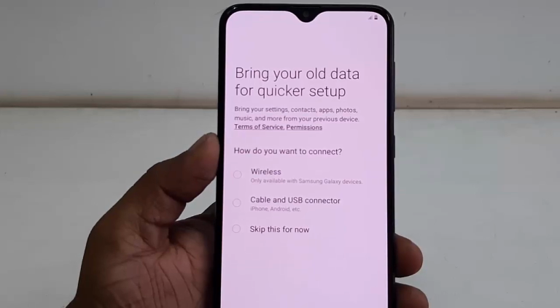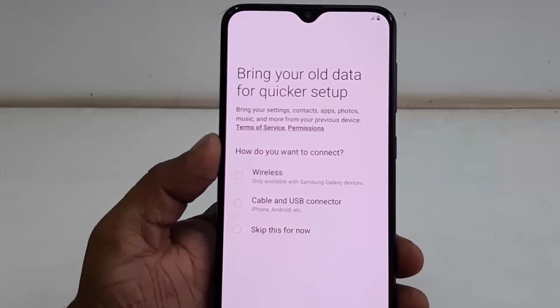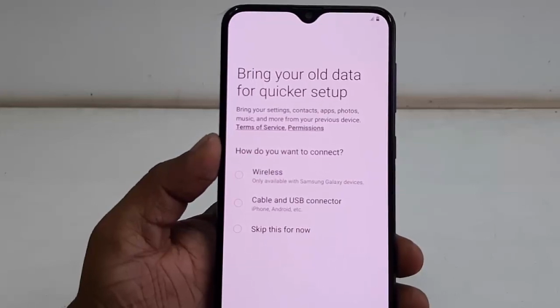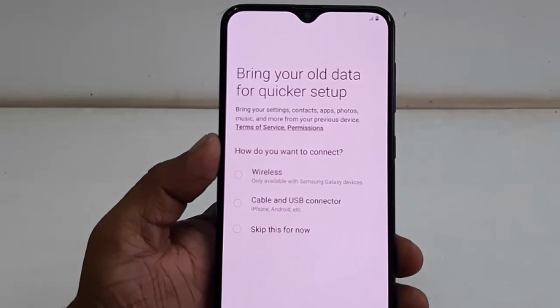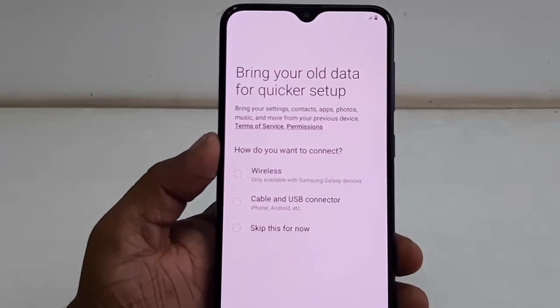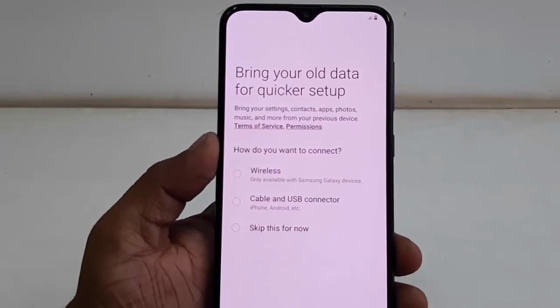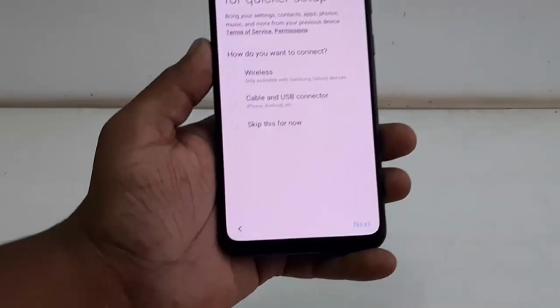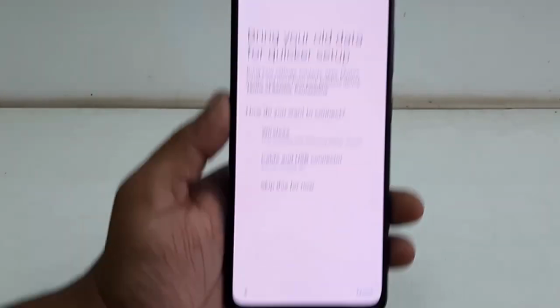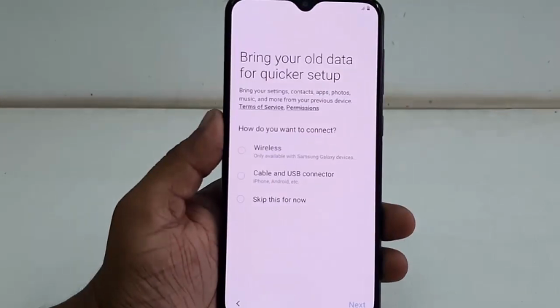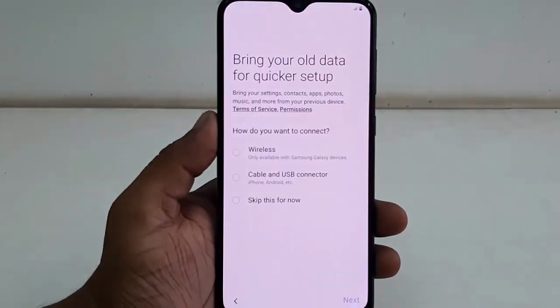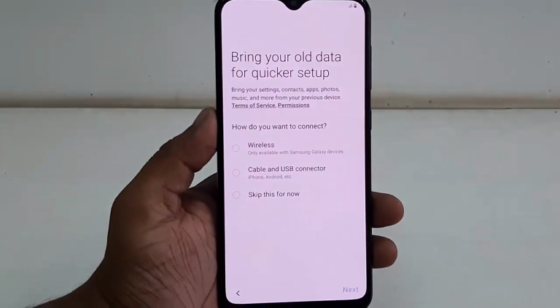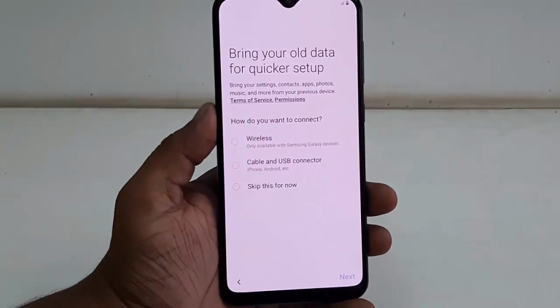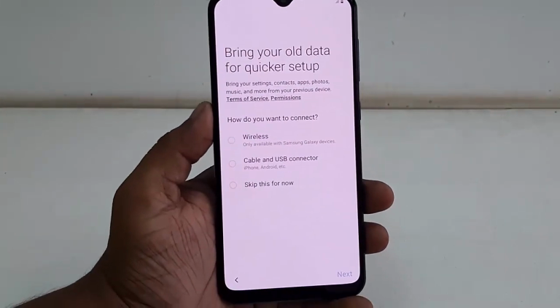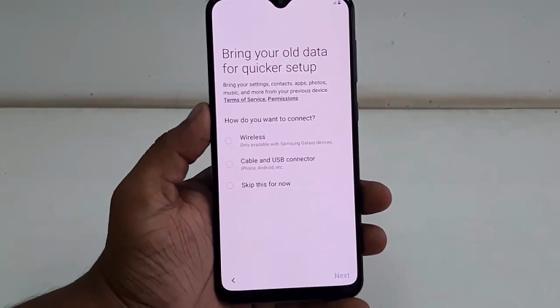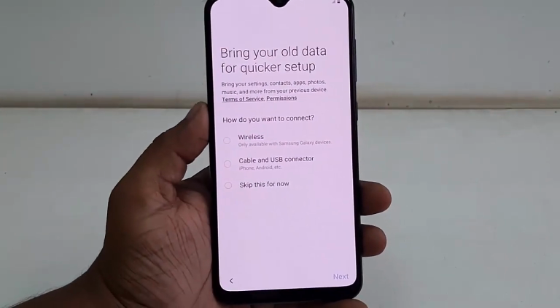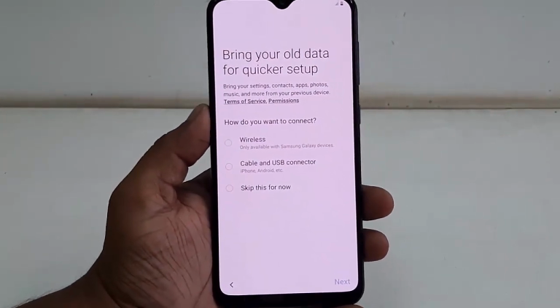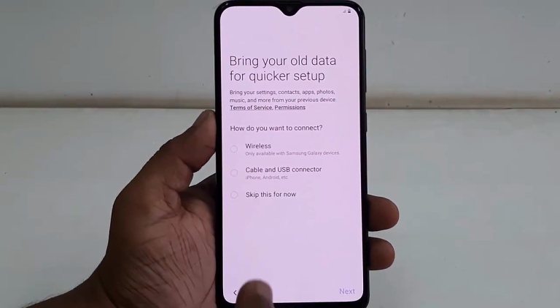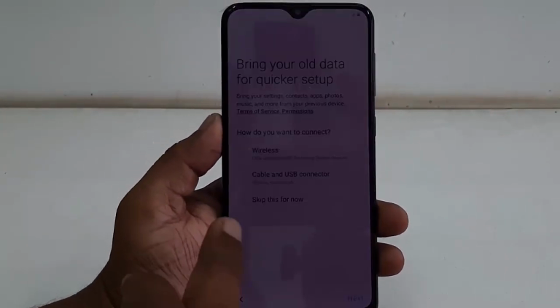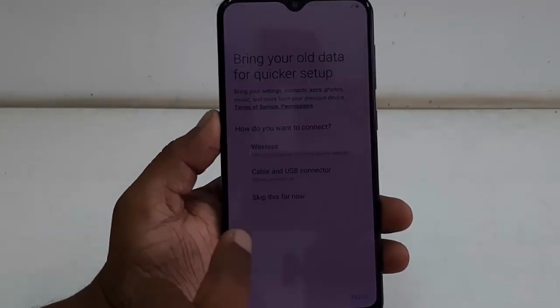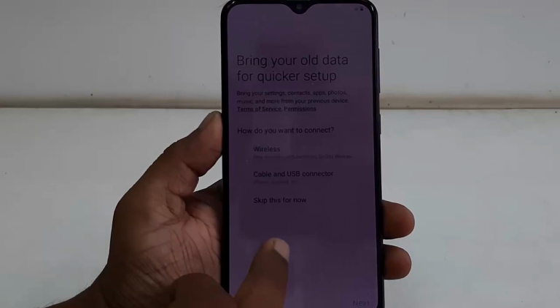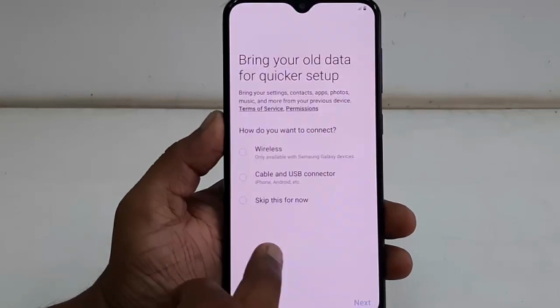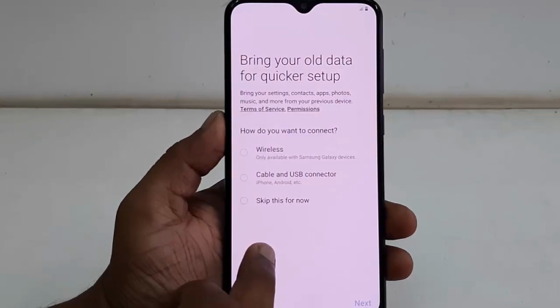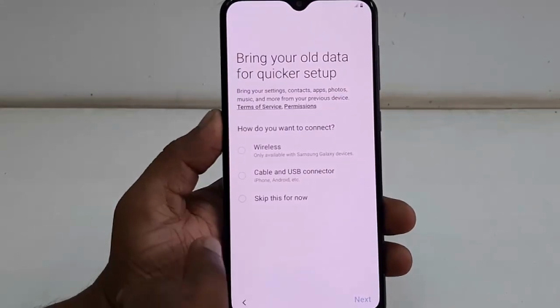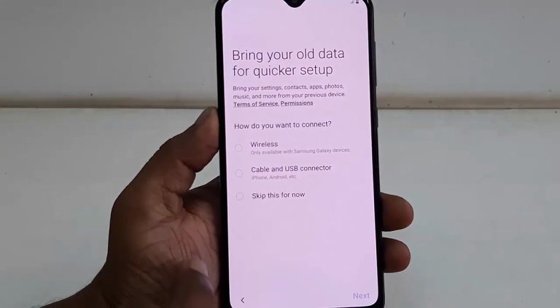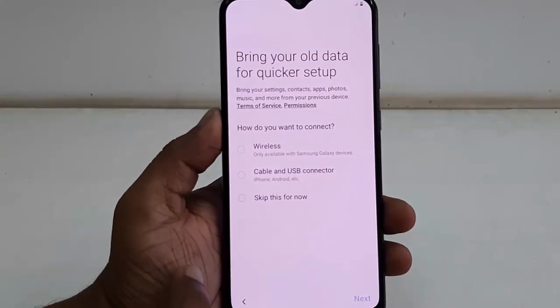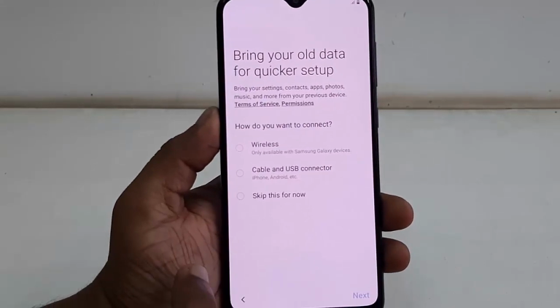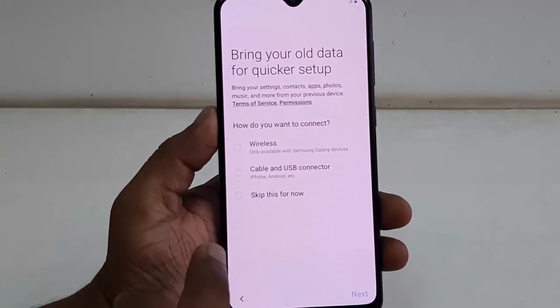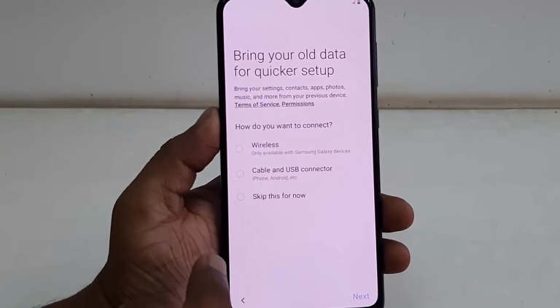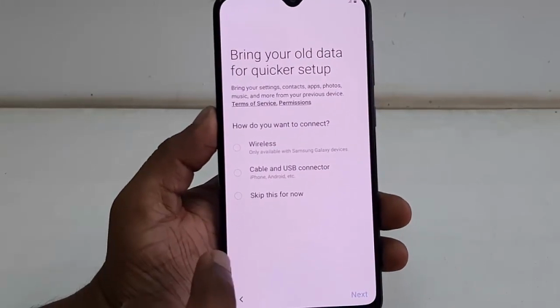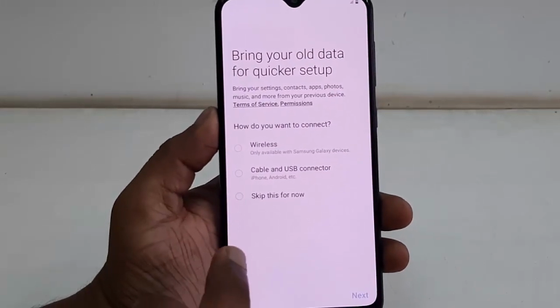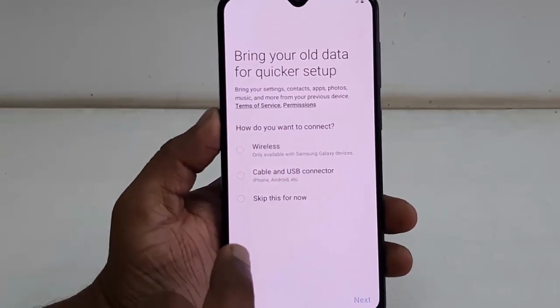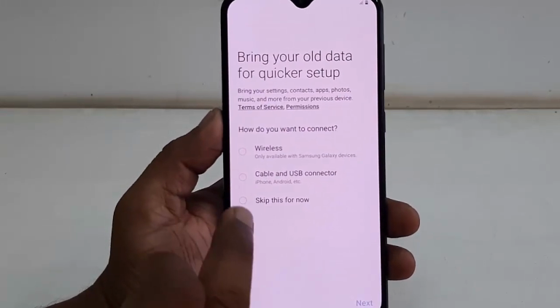Here you can bring your old data from your old phone to your new phone by using wireless or cable, or you can do it later.